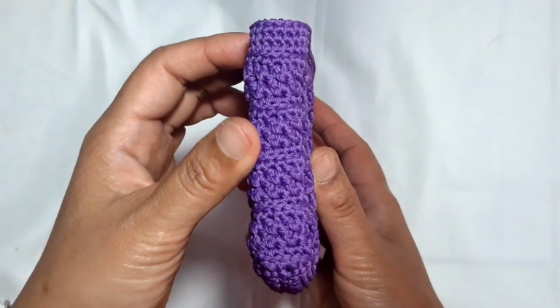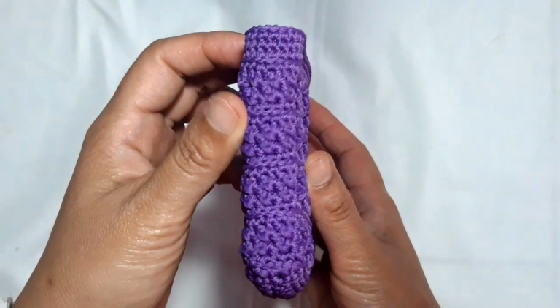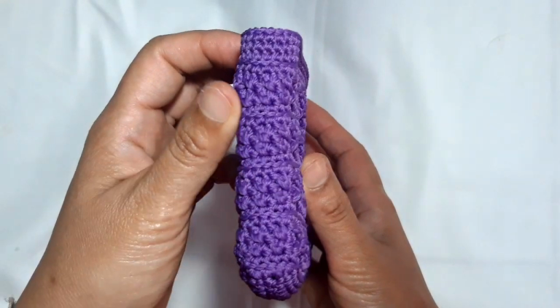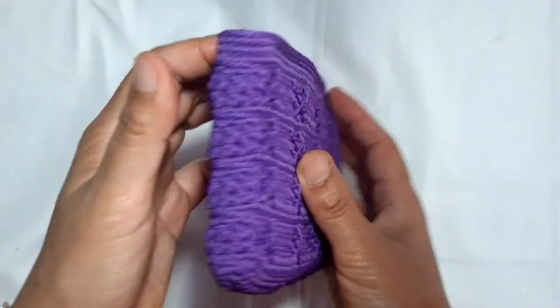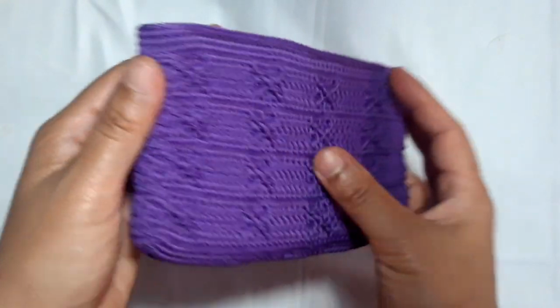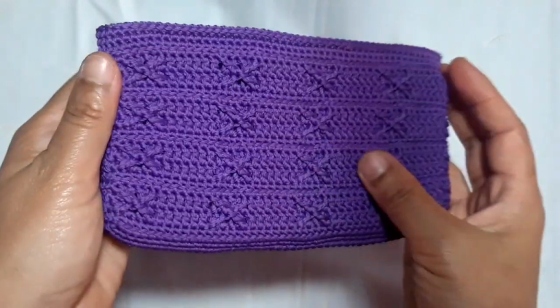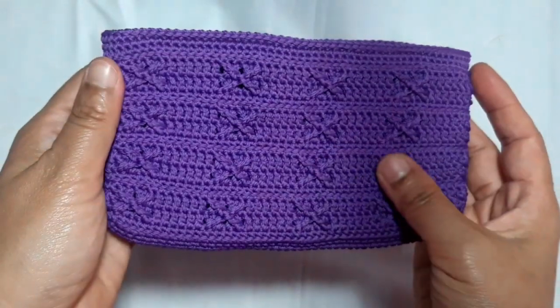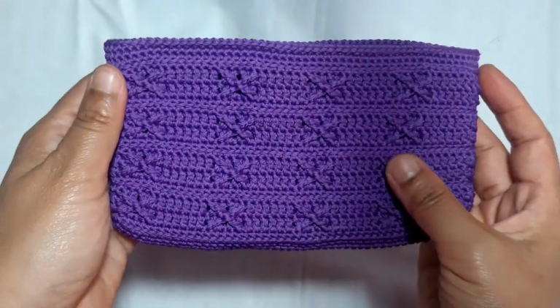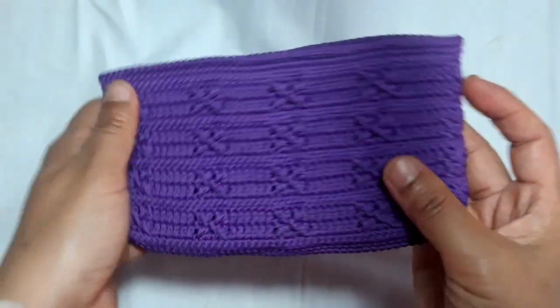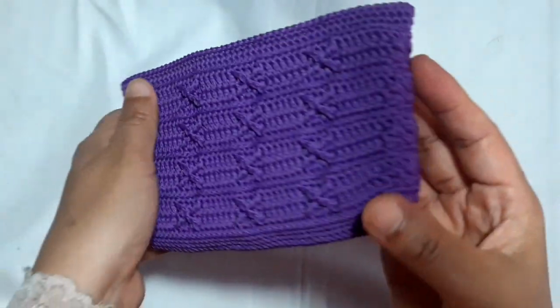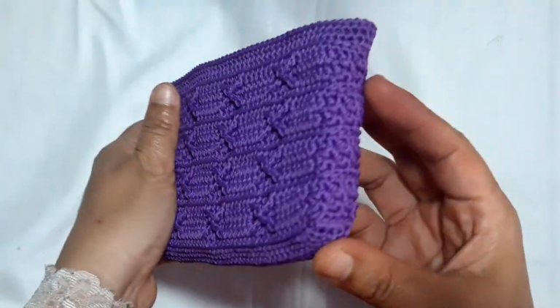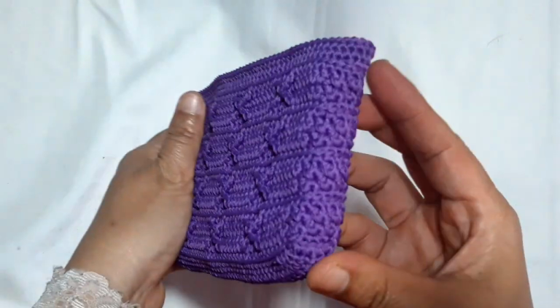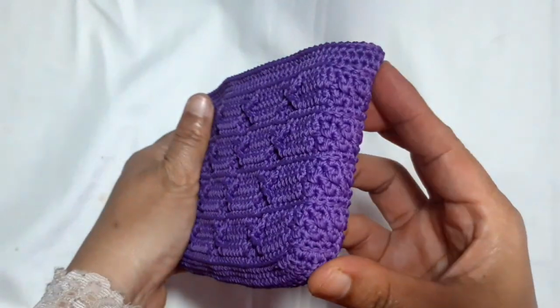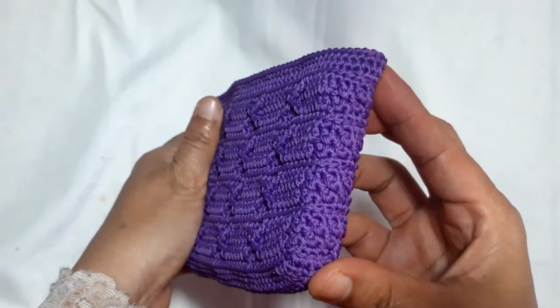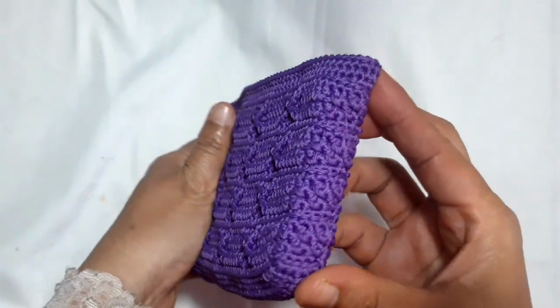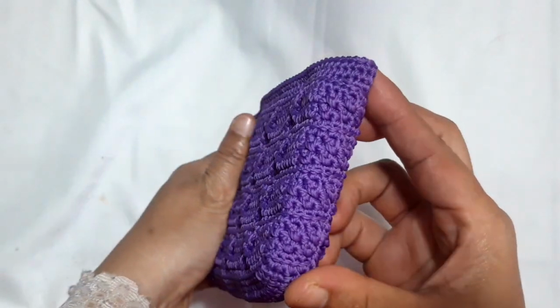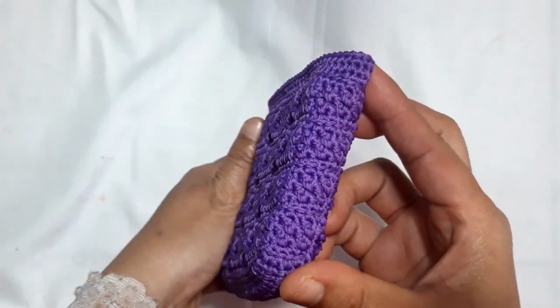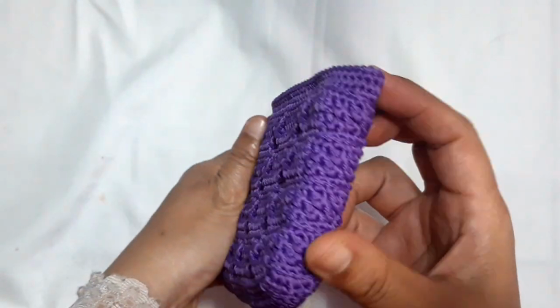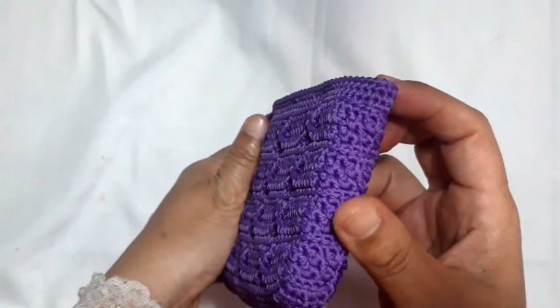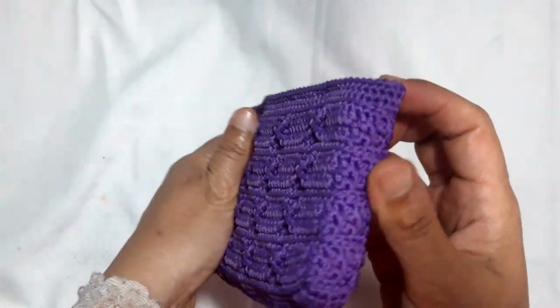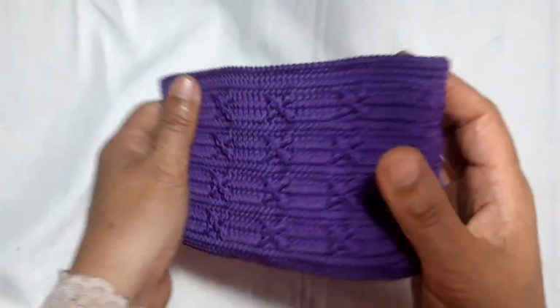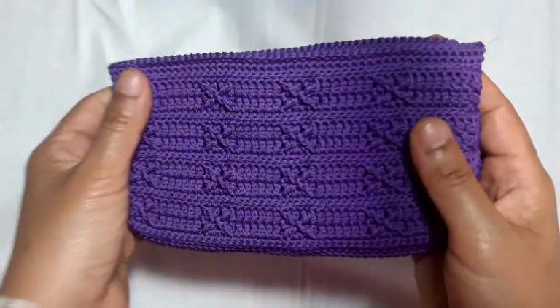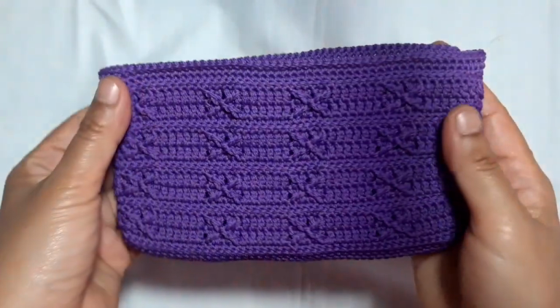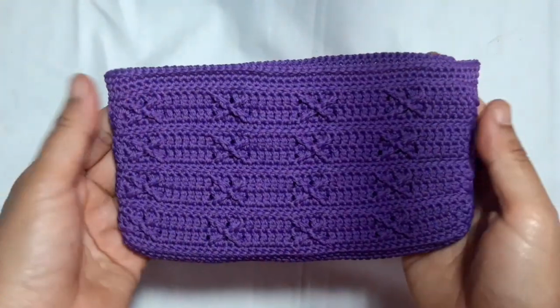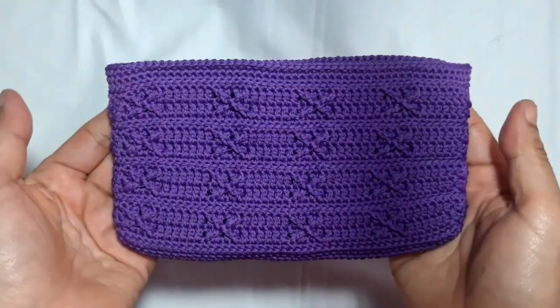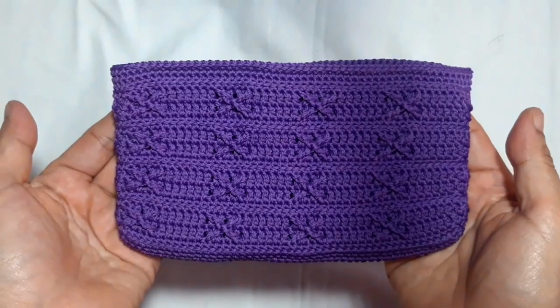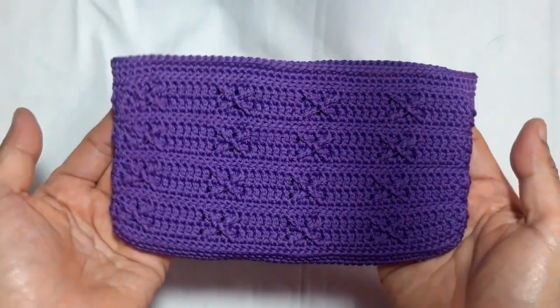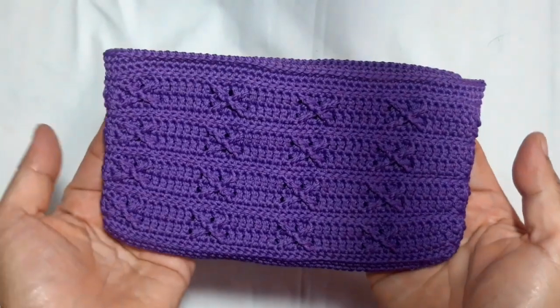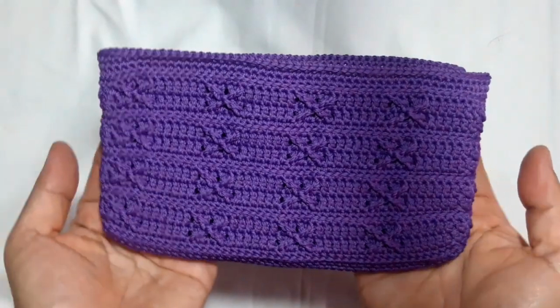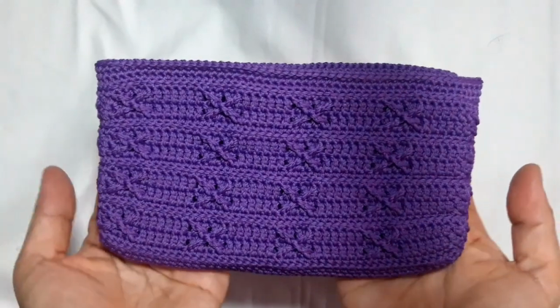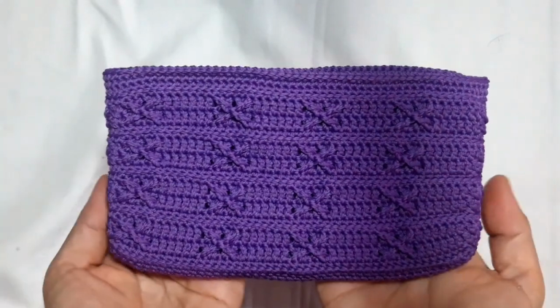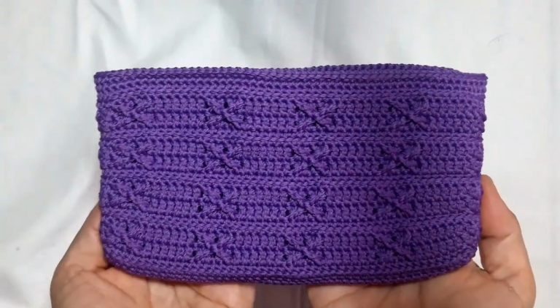For this project, I use a polished thread and a 2.50 mm crochet hook from Tulip.